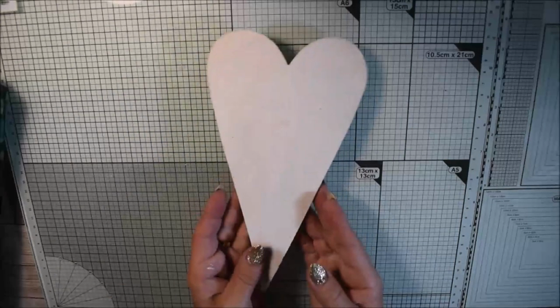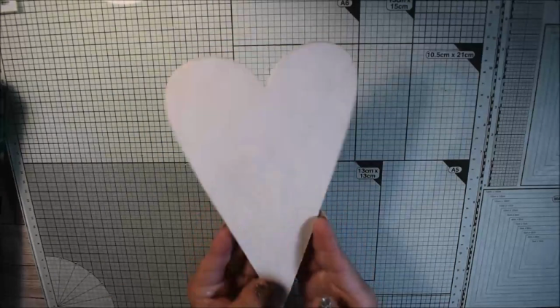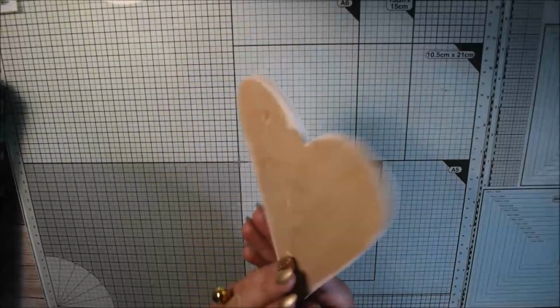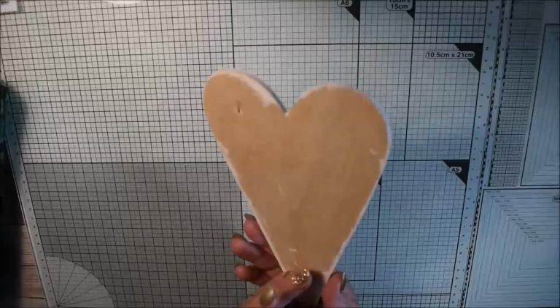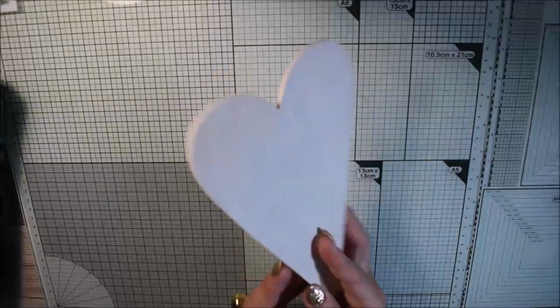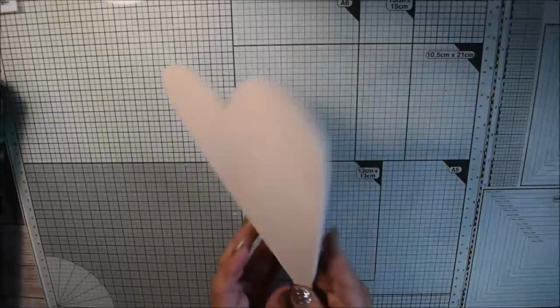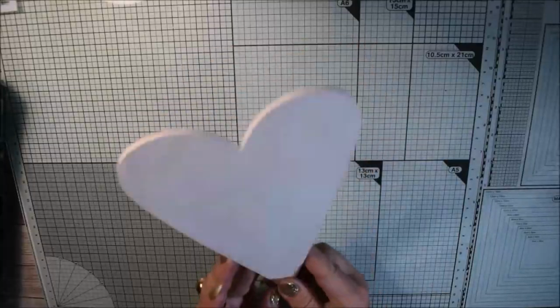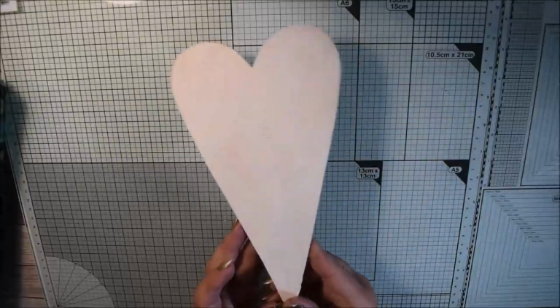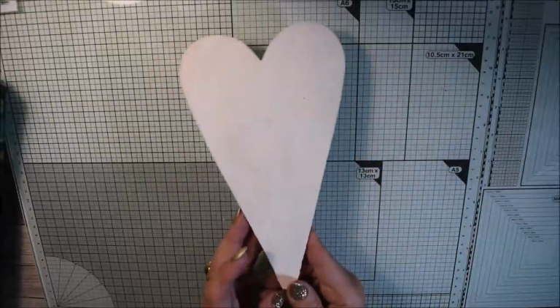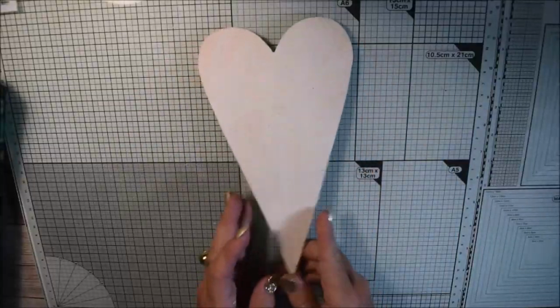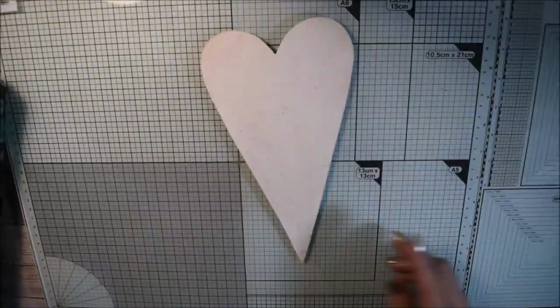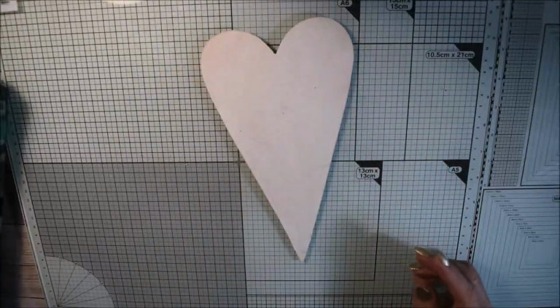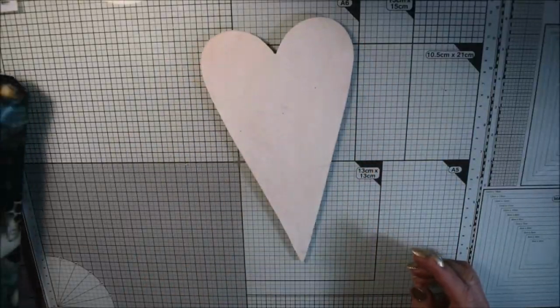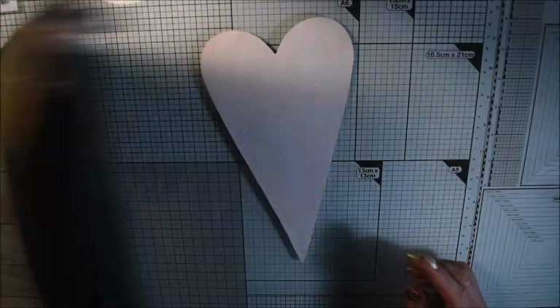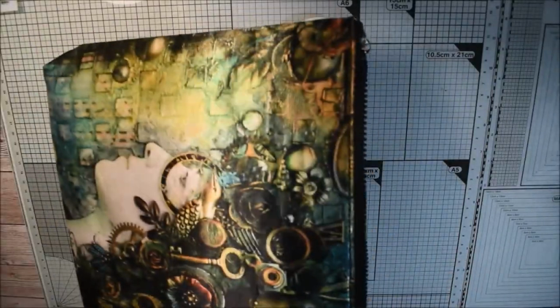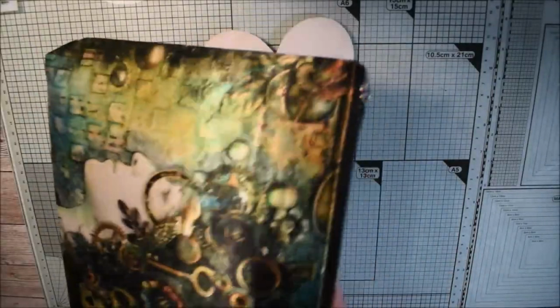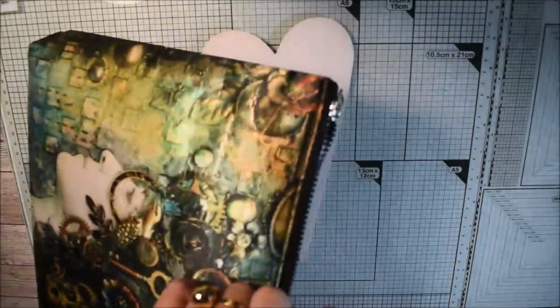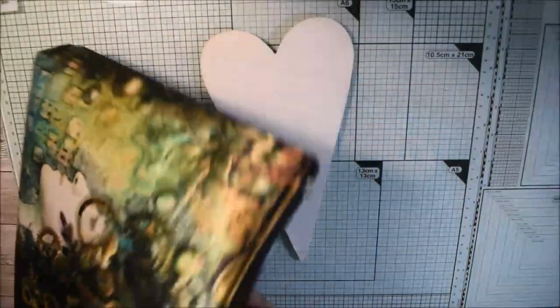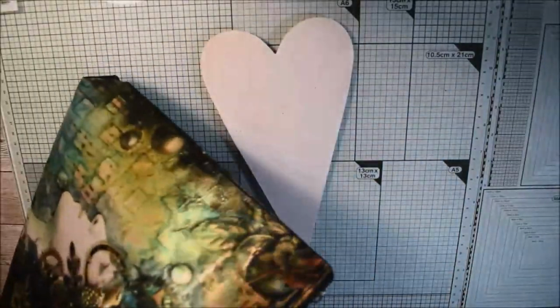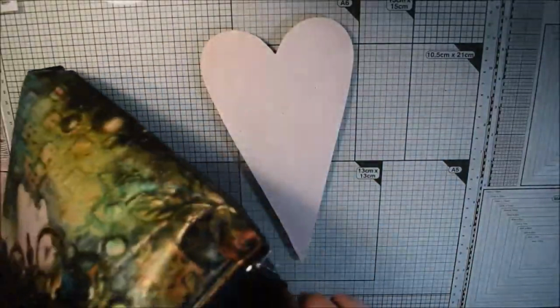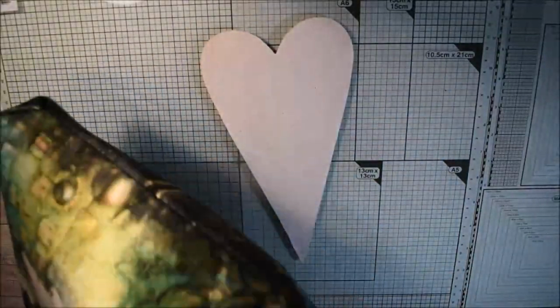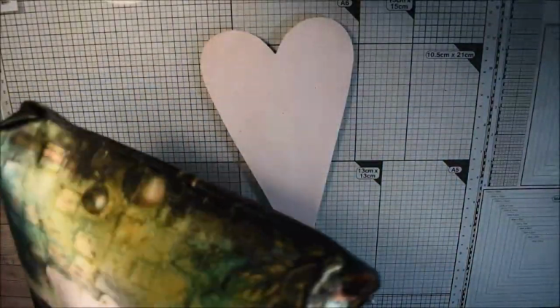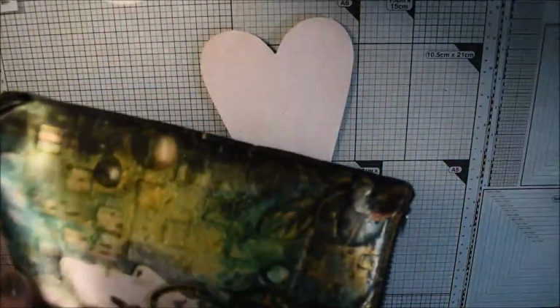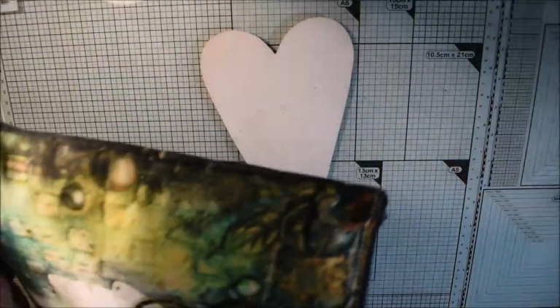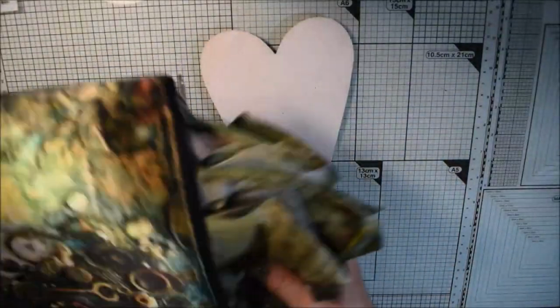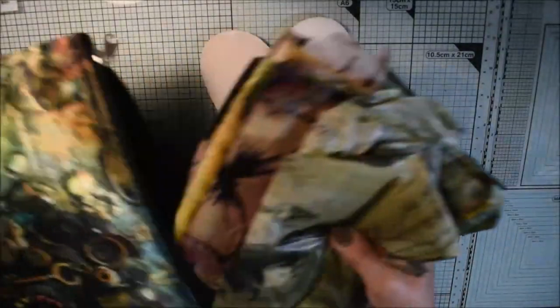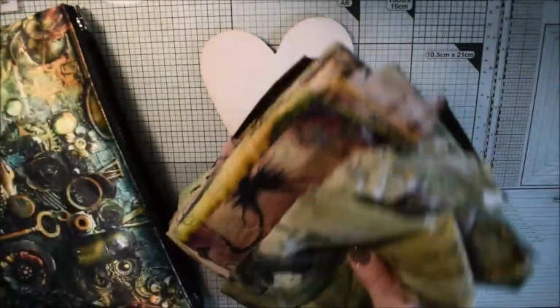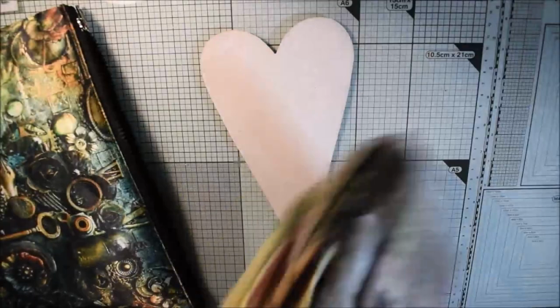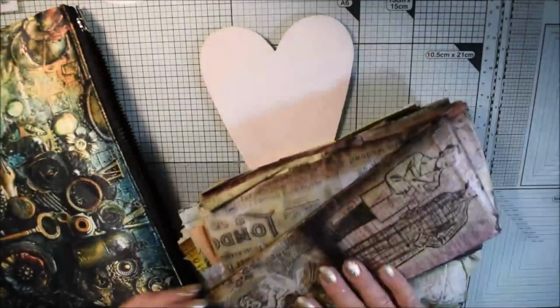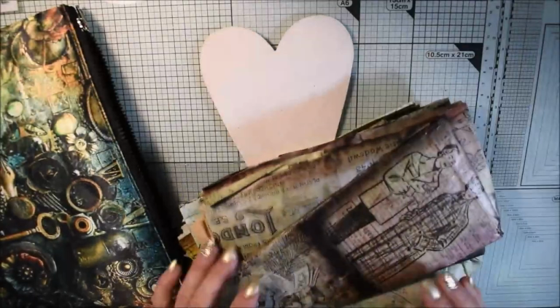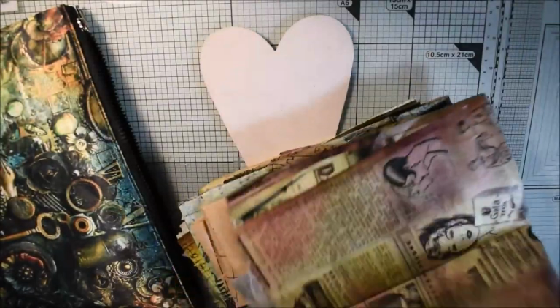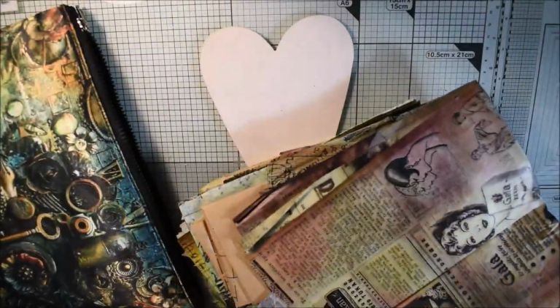Hello, Katja here and today I have a wooden heart that I will decorate for you.